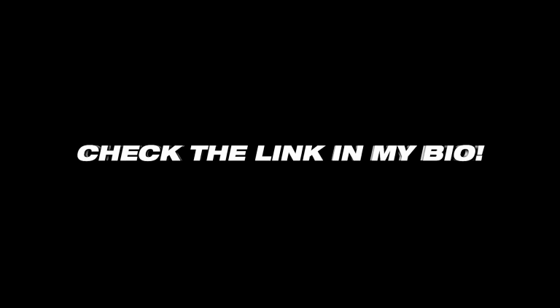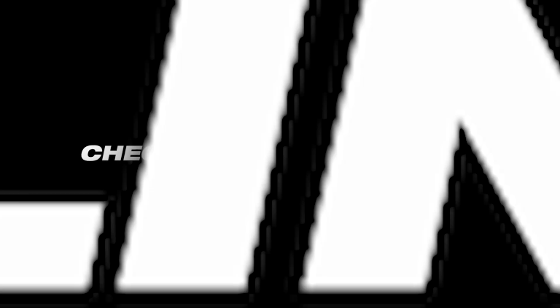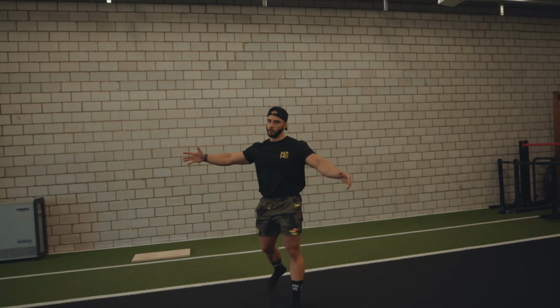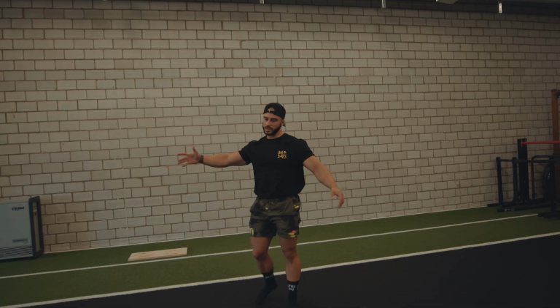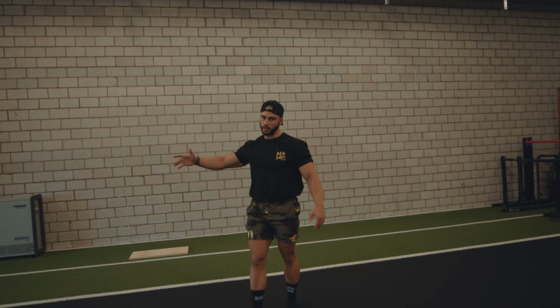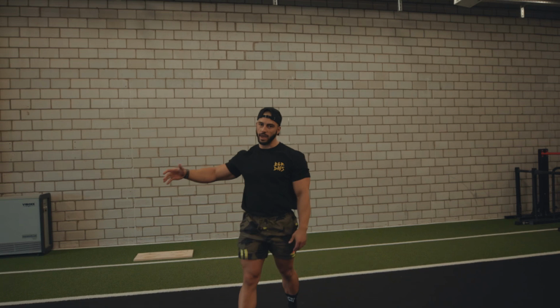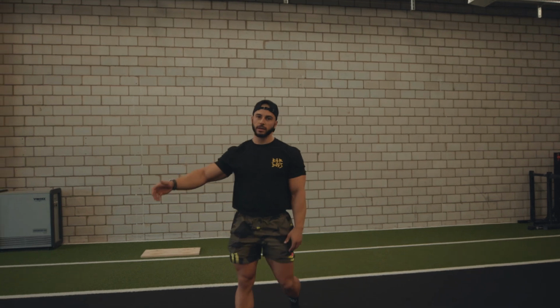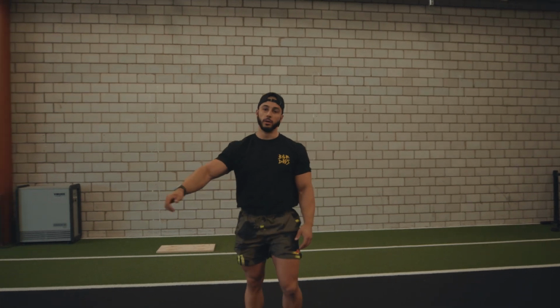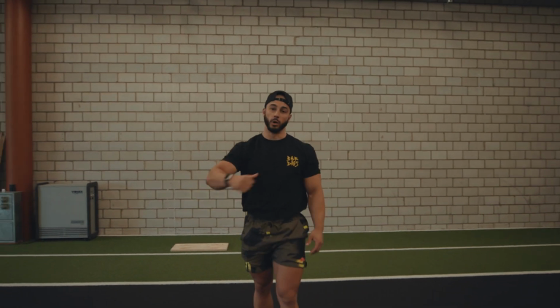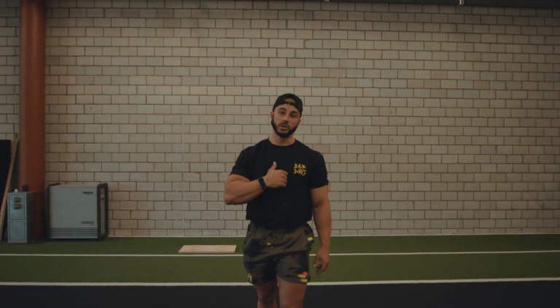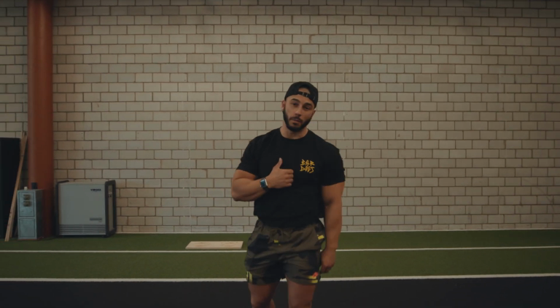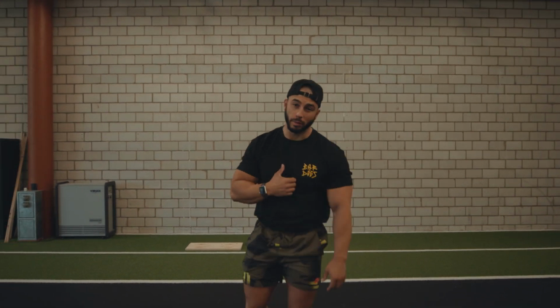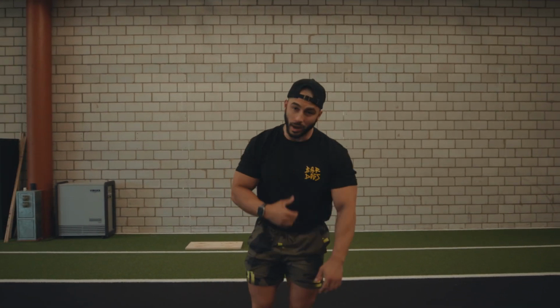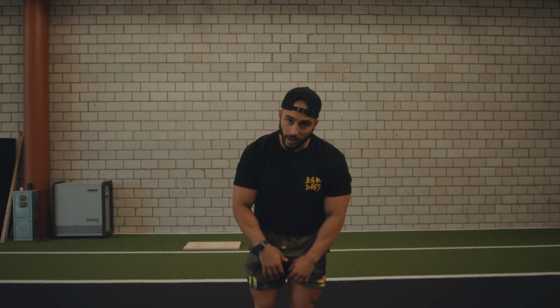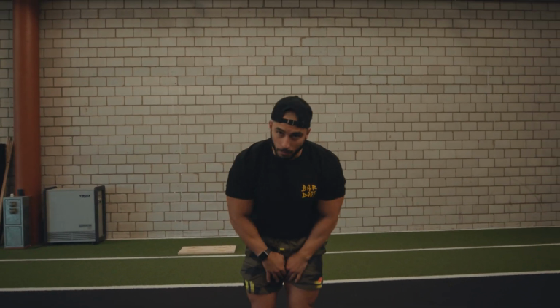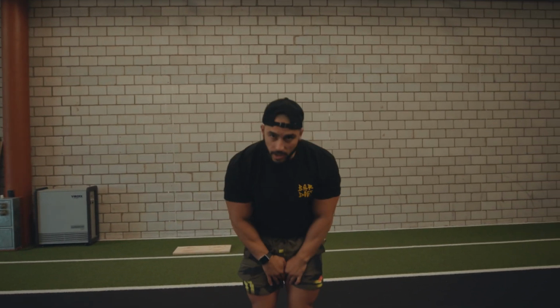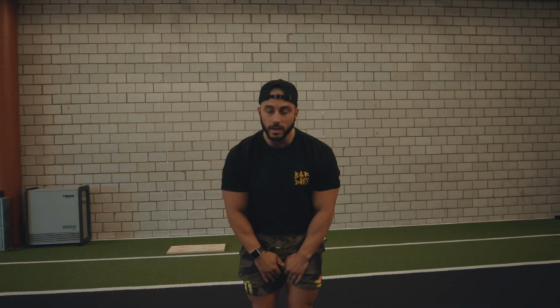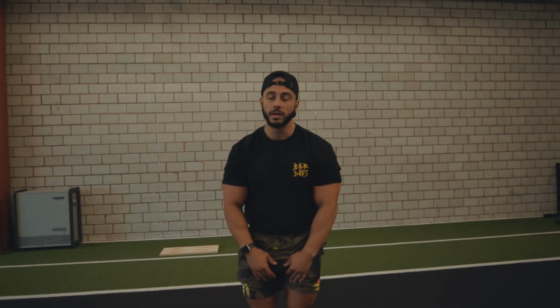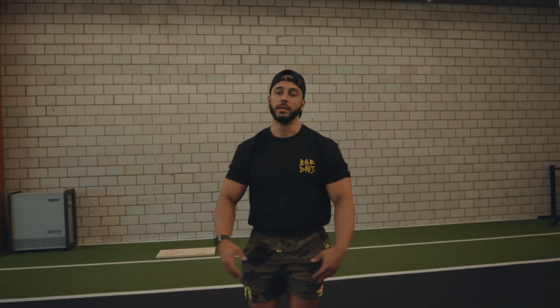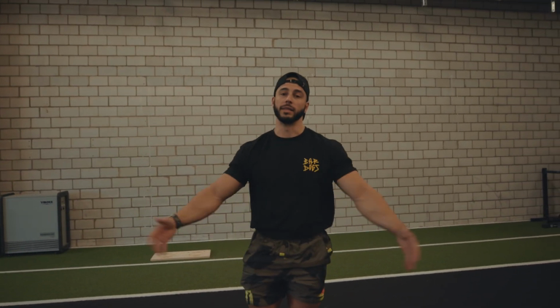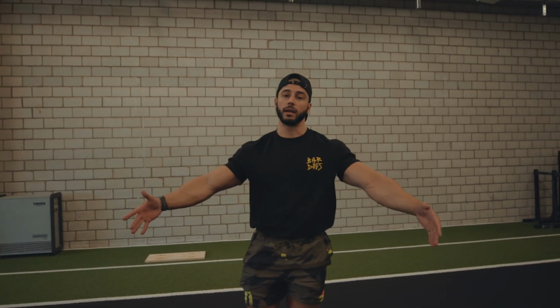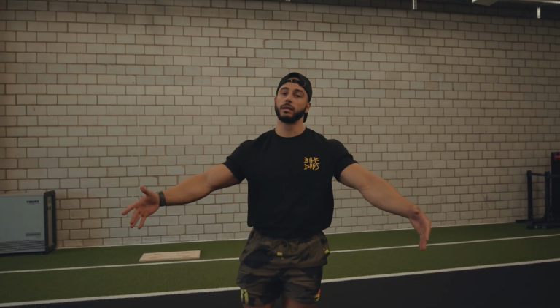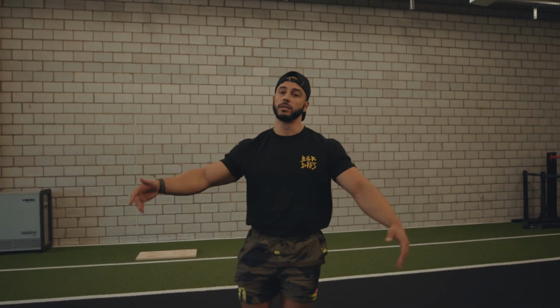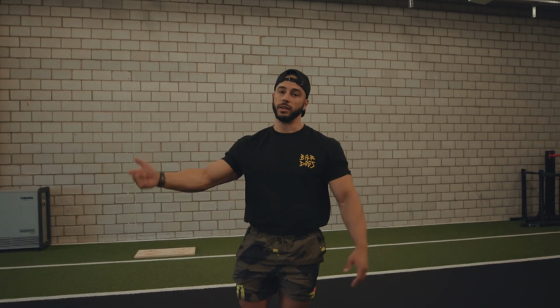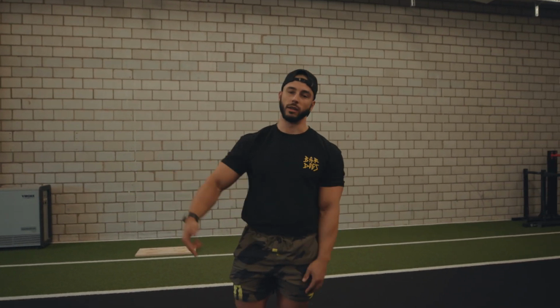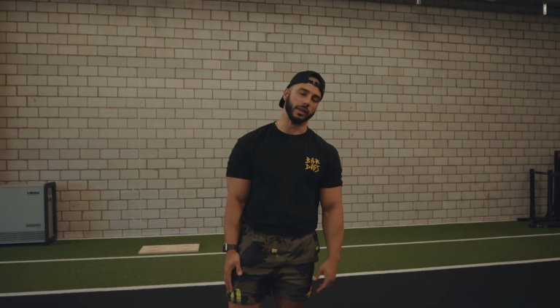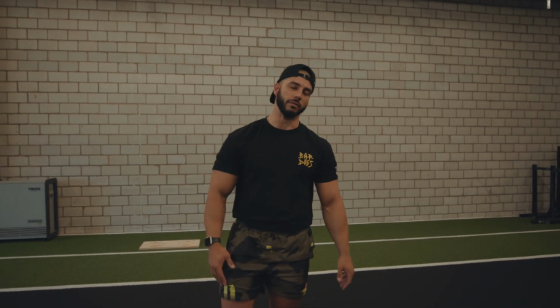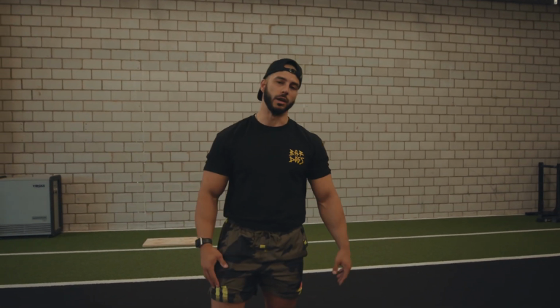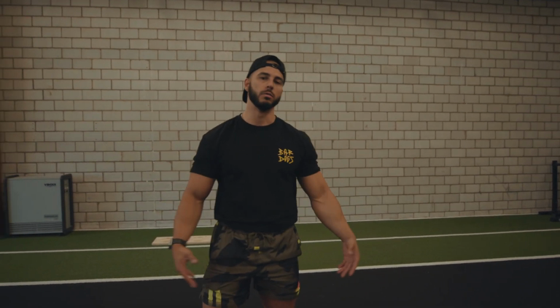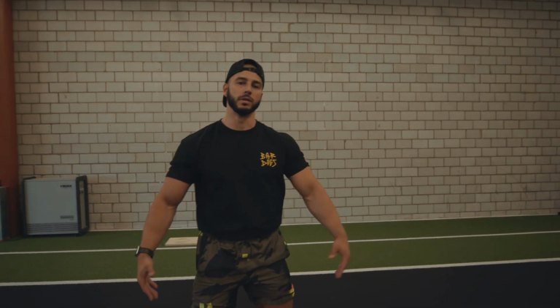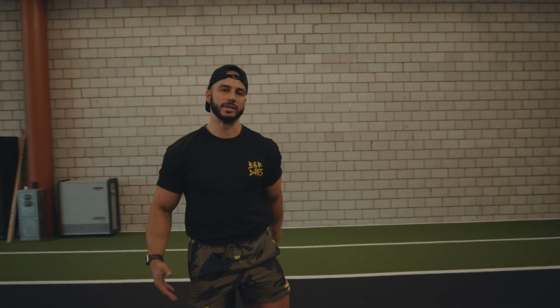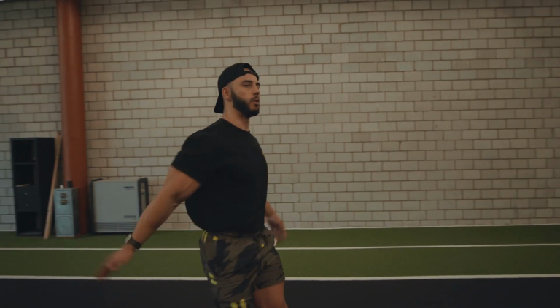Yo, what's up gang. You want to jump like me? Then stick to the end of this video. Let's go.